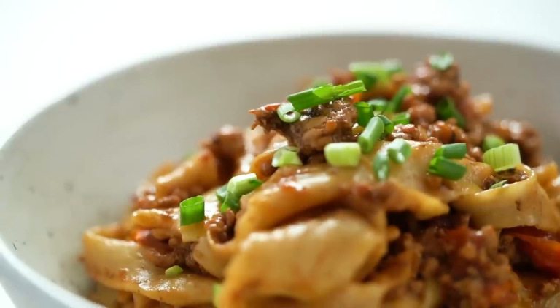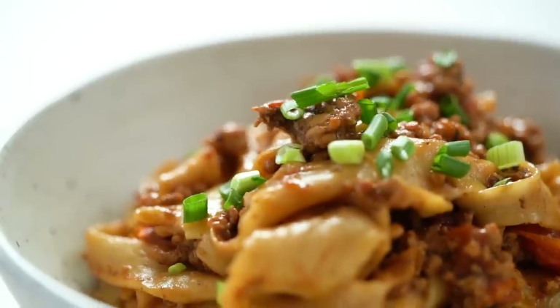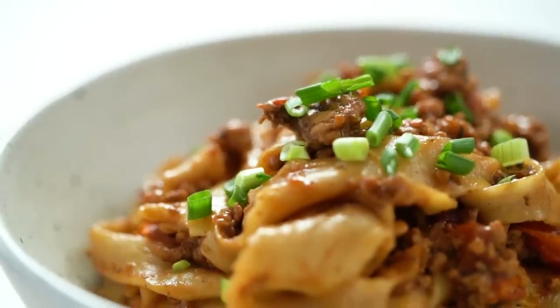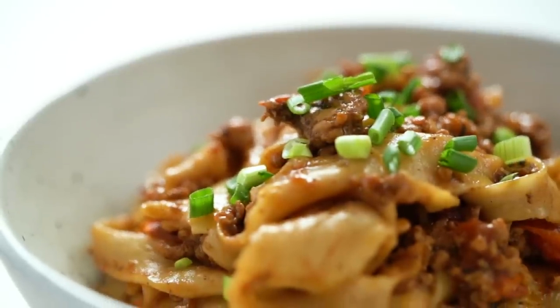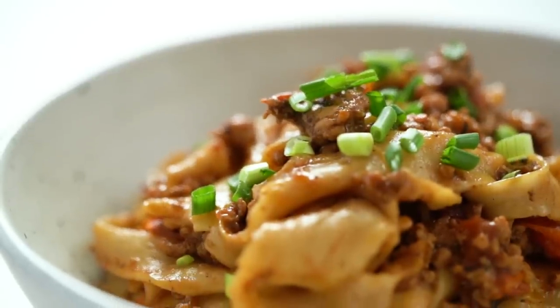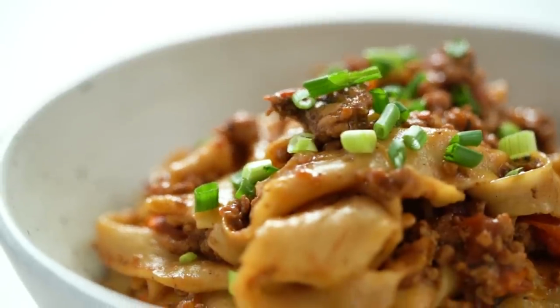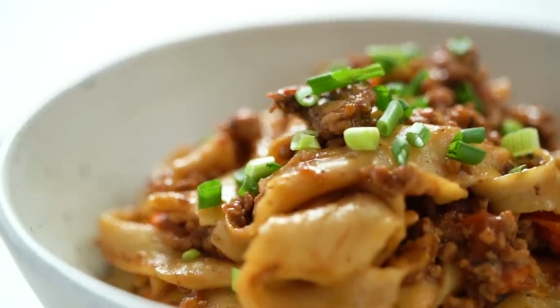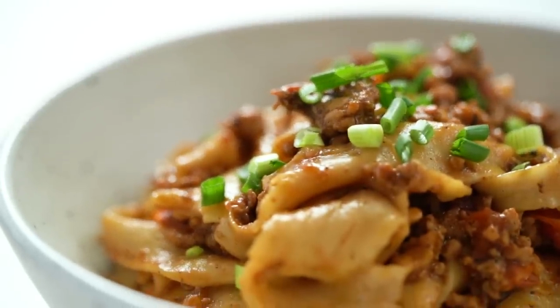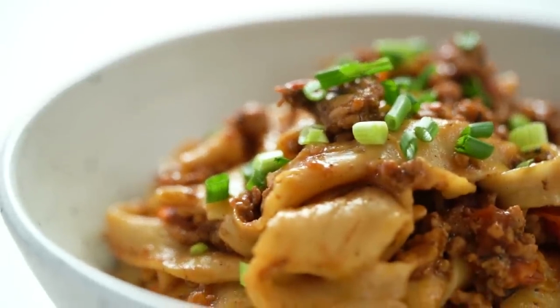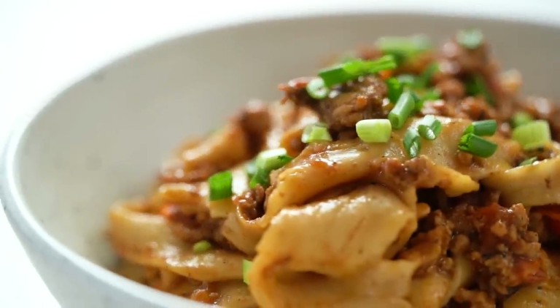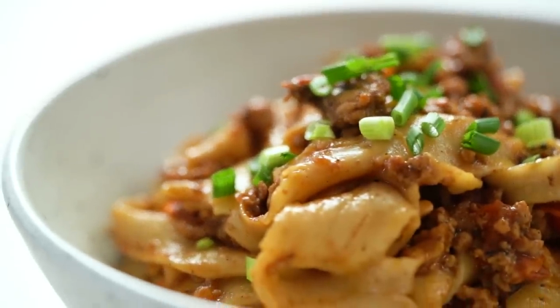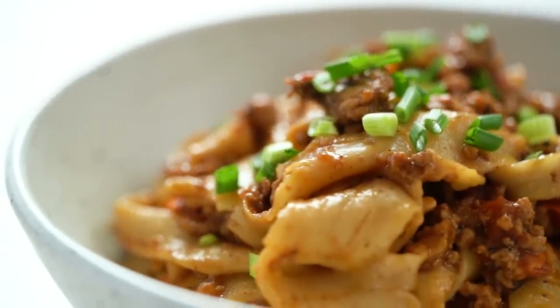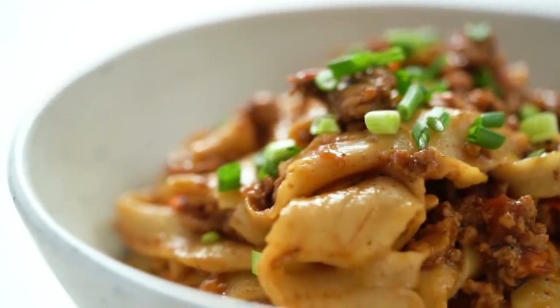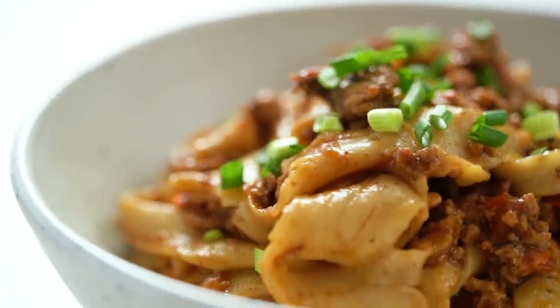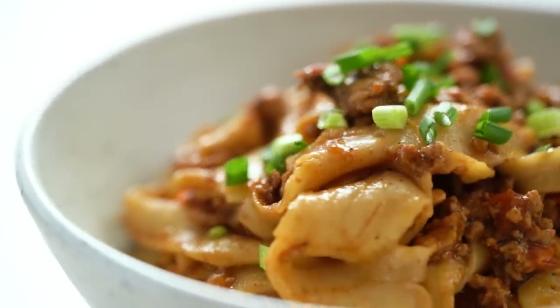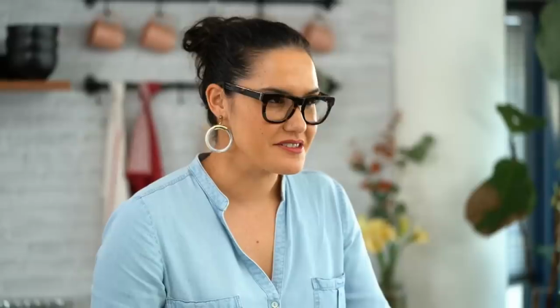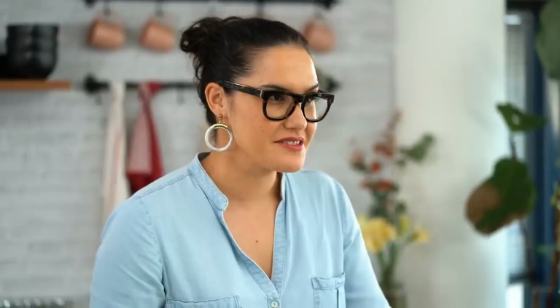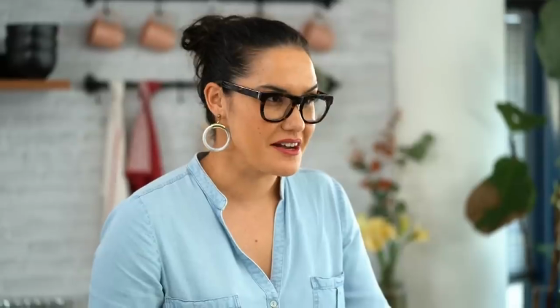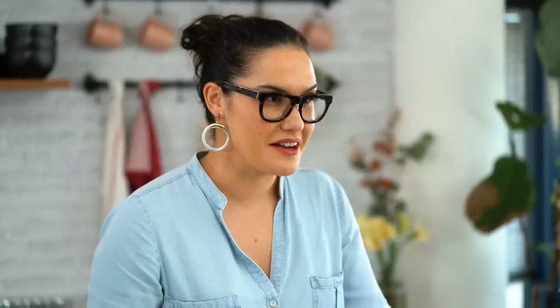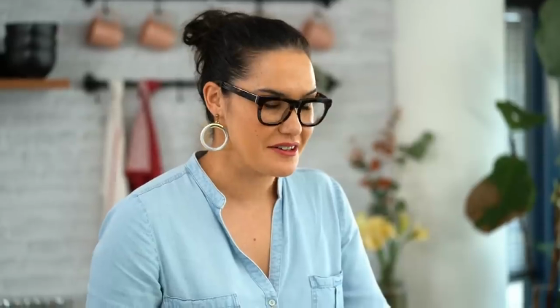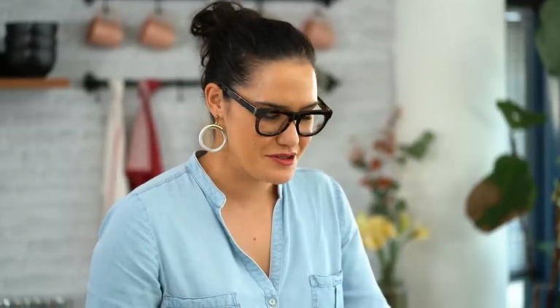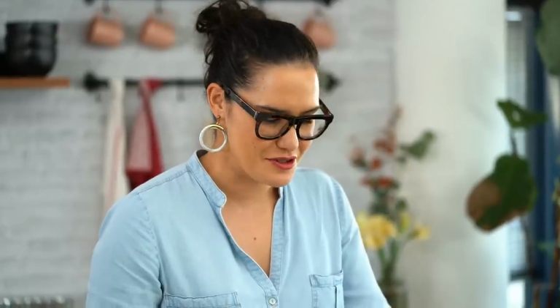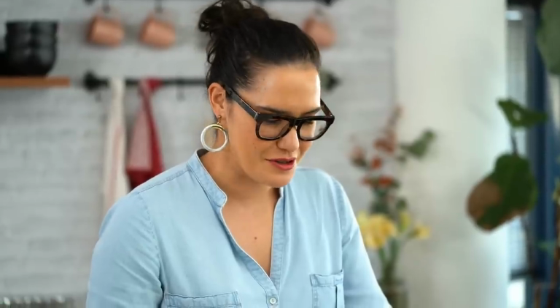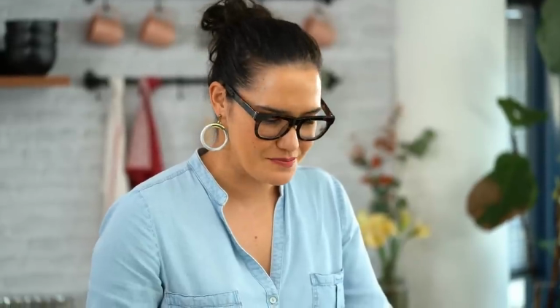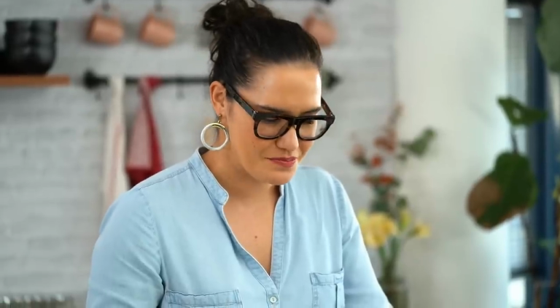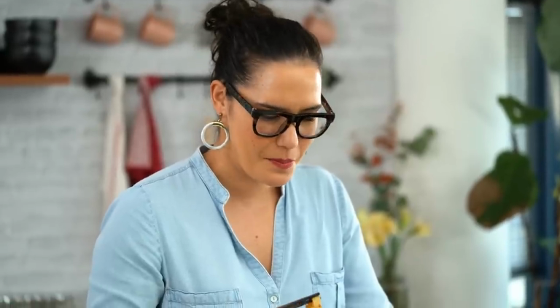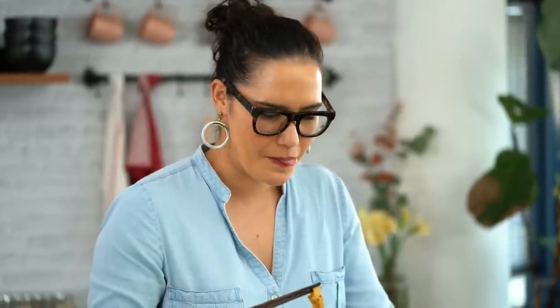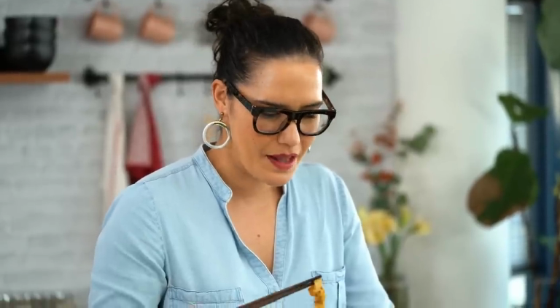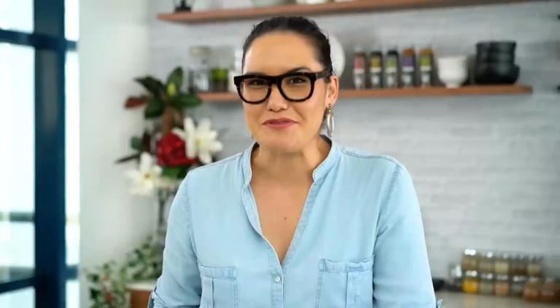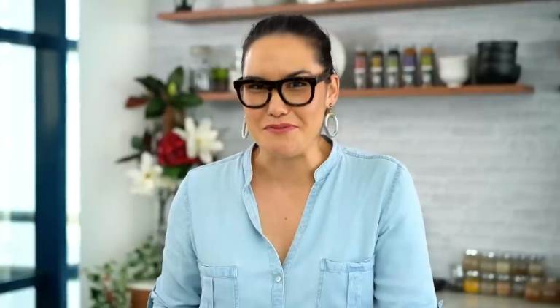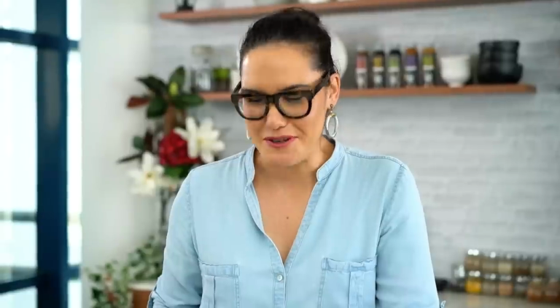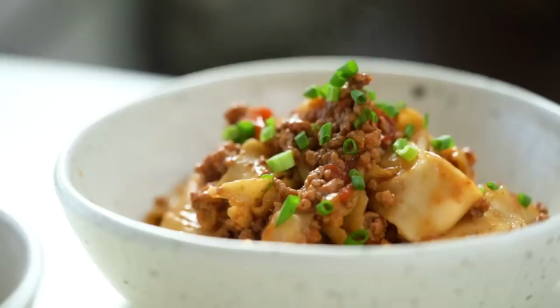The flavour of the Sichuan peppercorn and that little bit of tanginess from the vinegar really comes through. But those noodles — they are the star of the show.